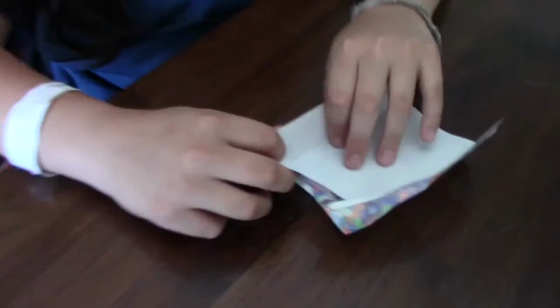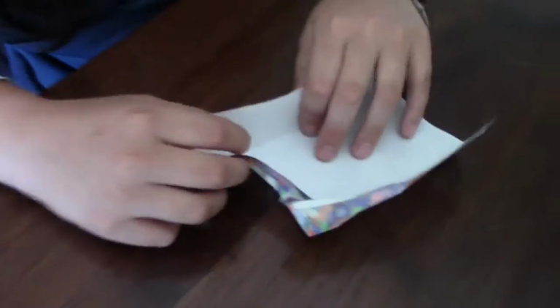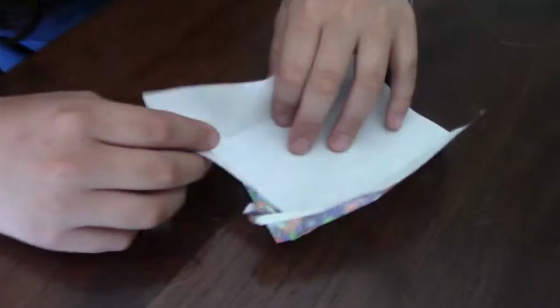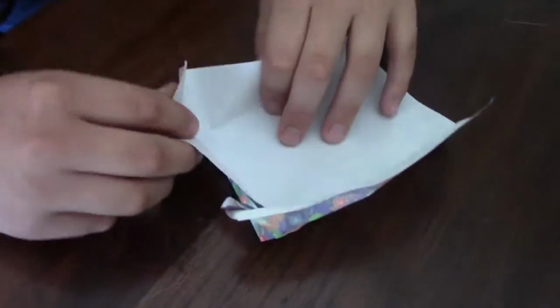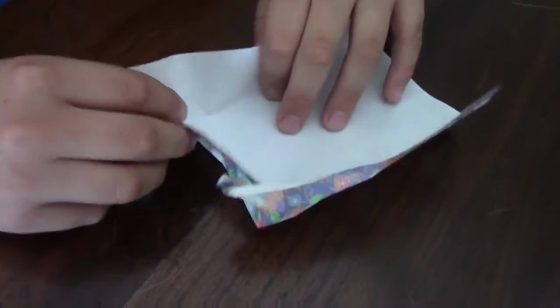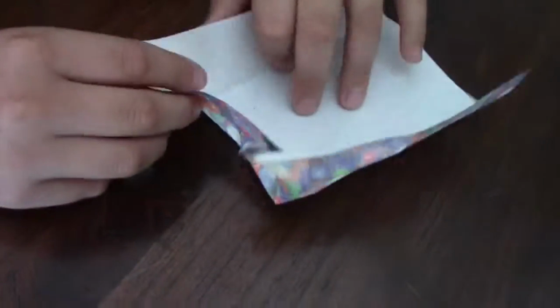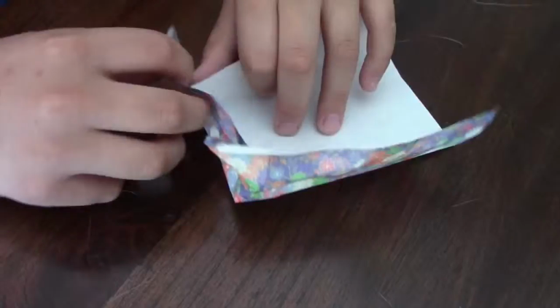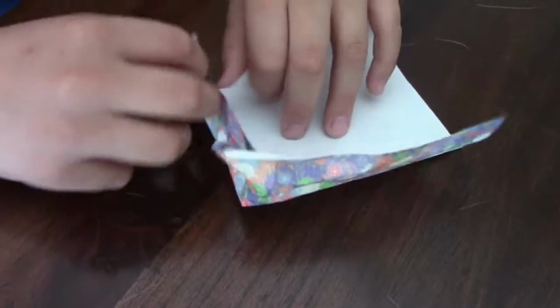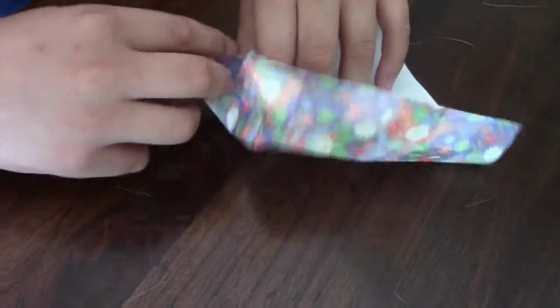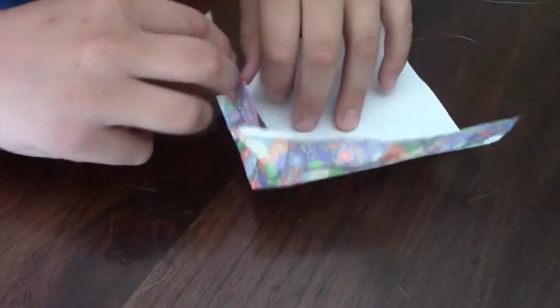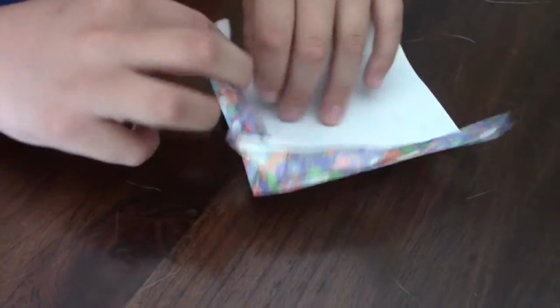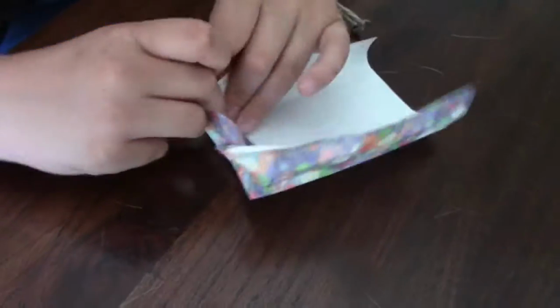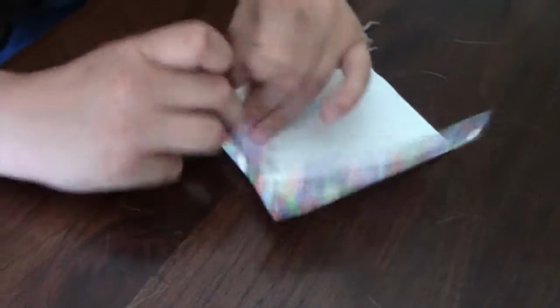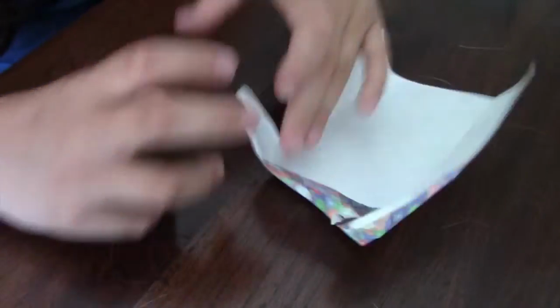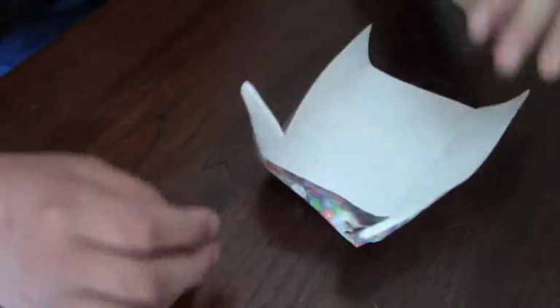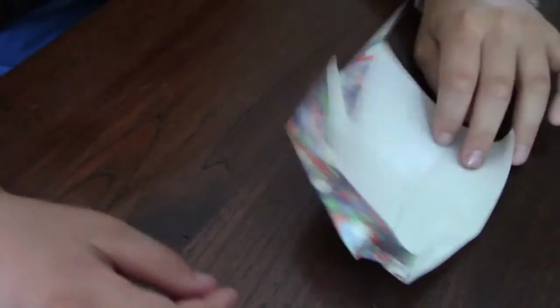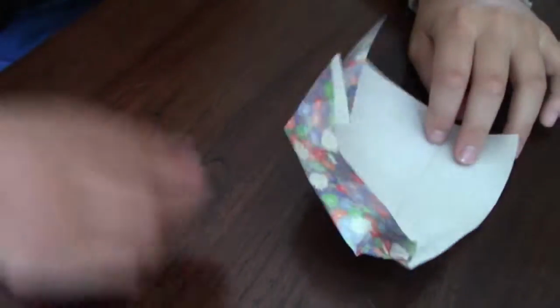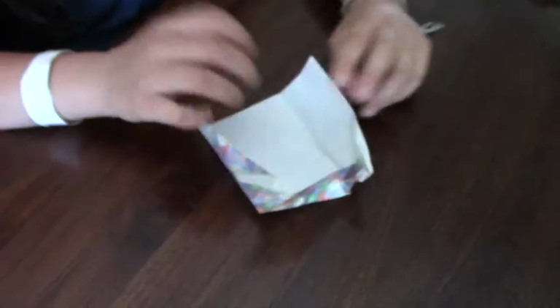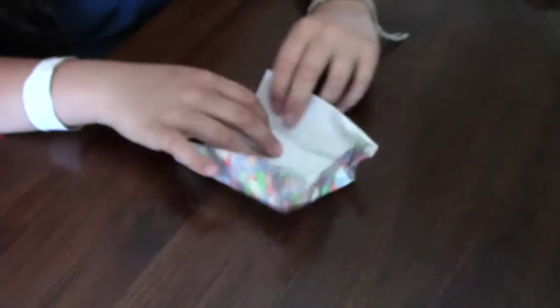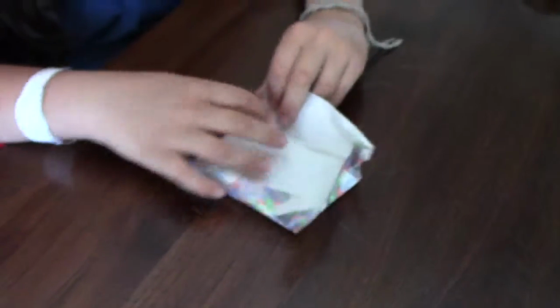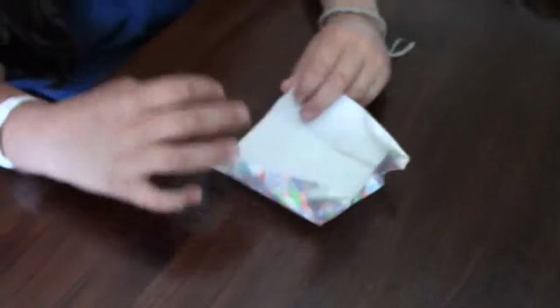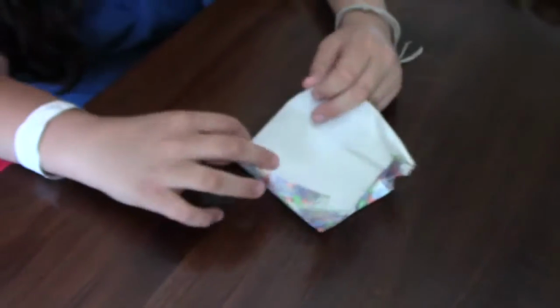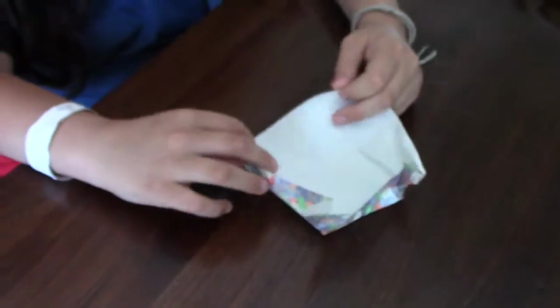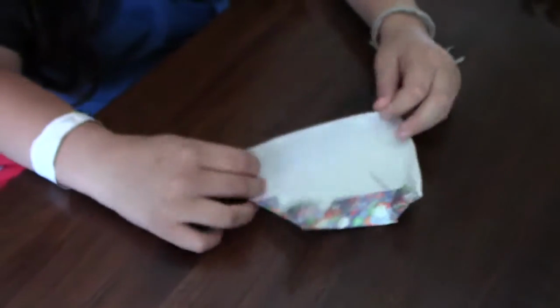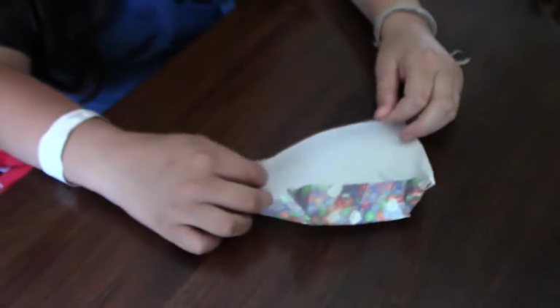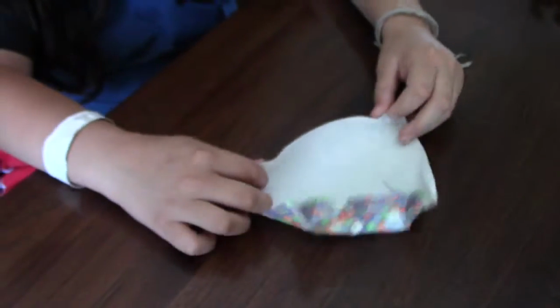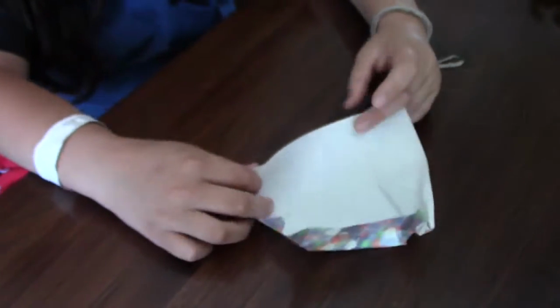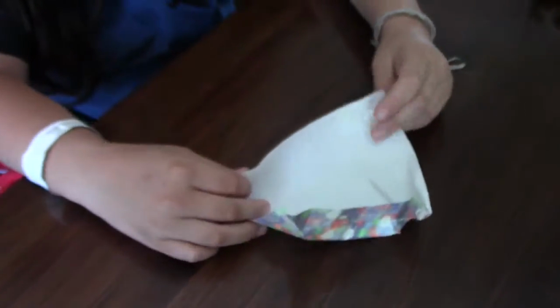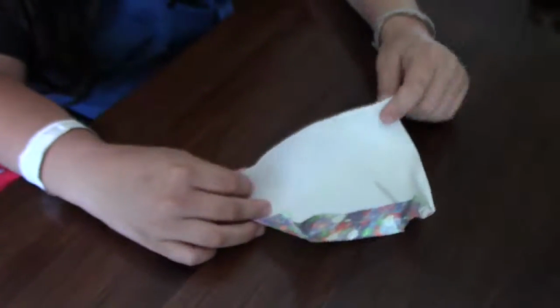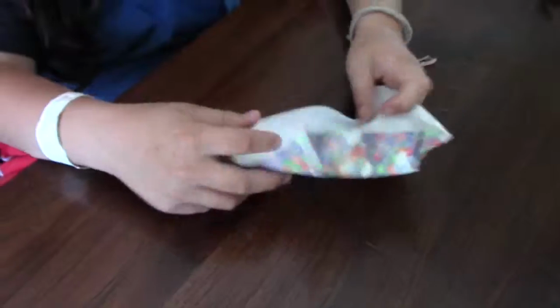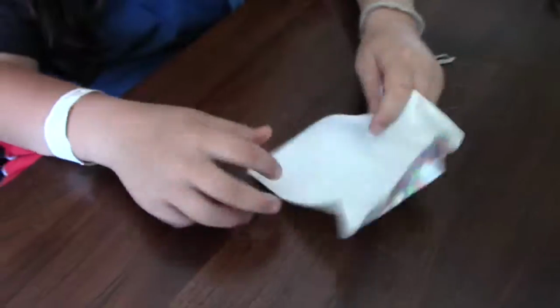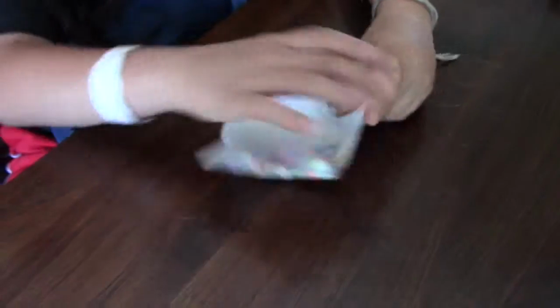You're going to take this side, turn this side, fold it like that. So now we're going to fold this side up.